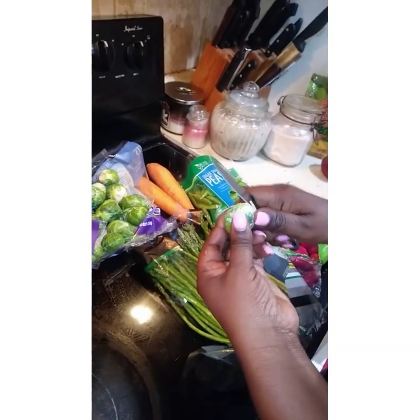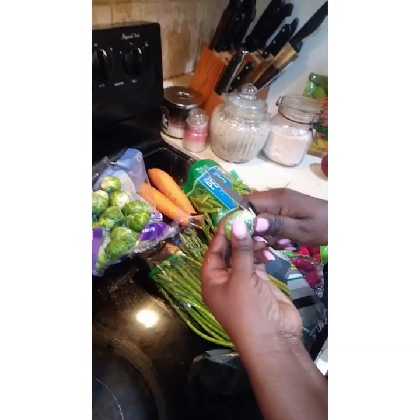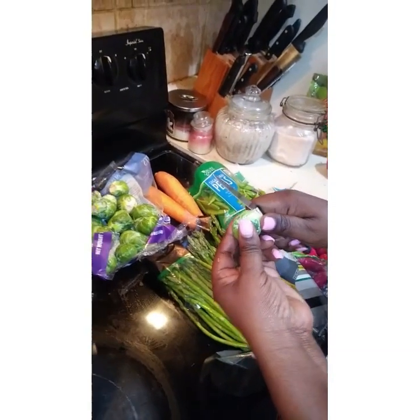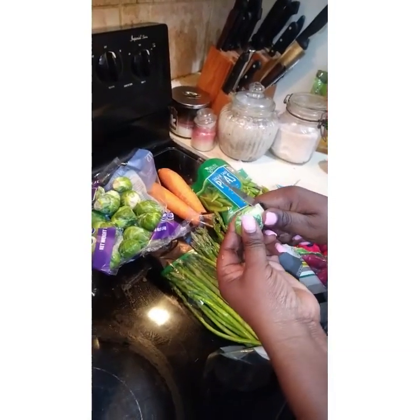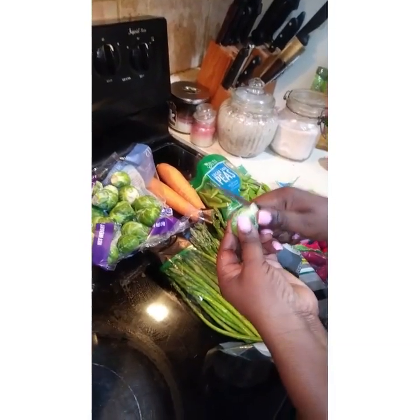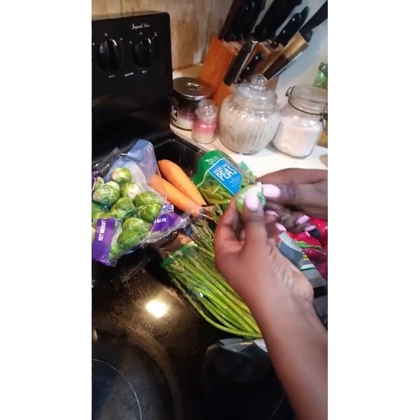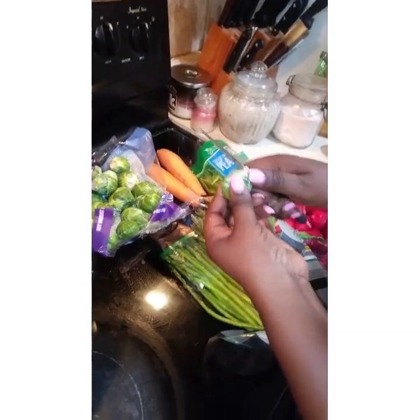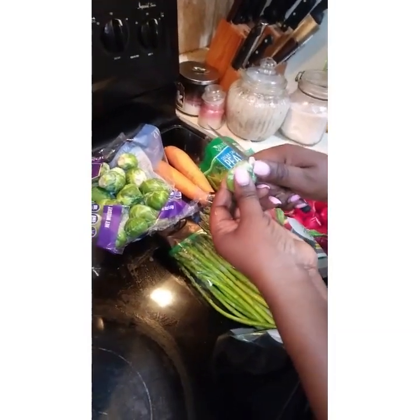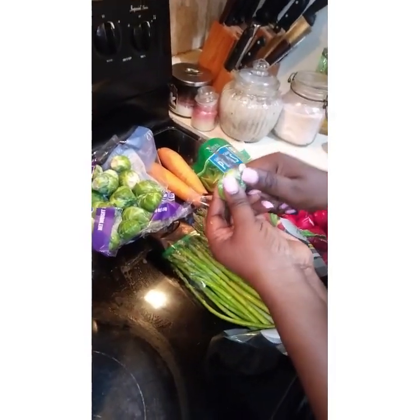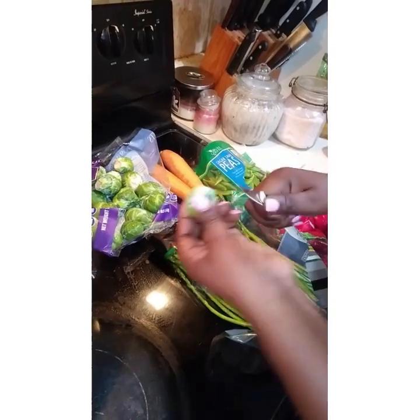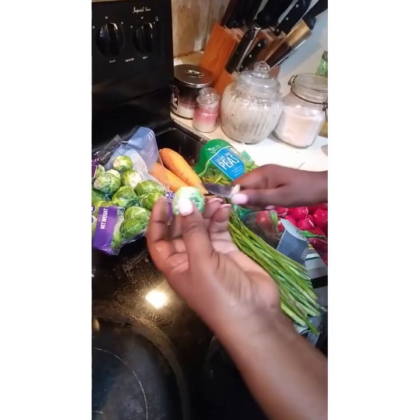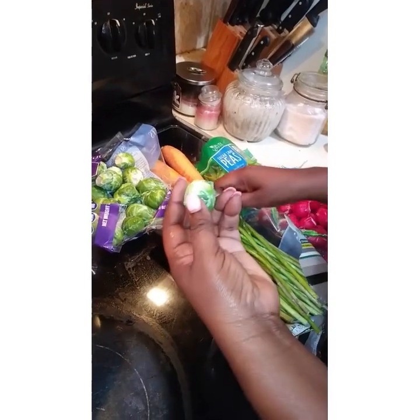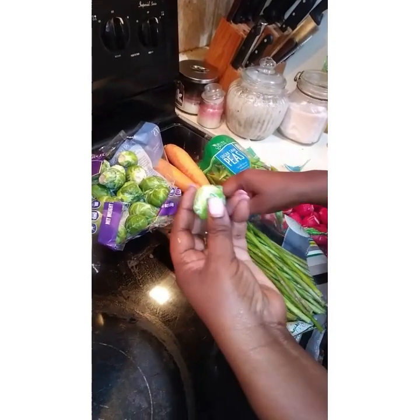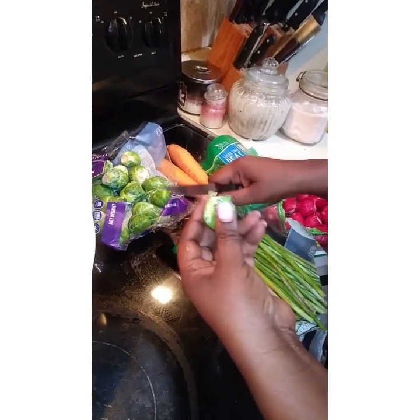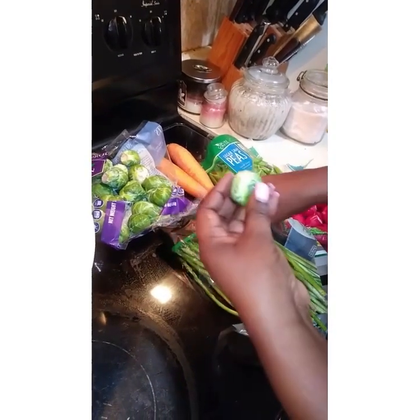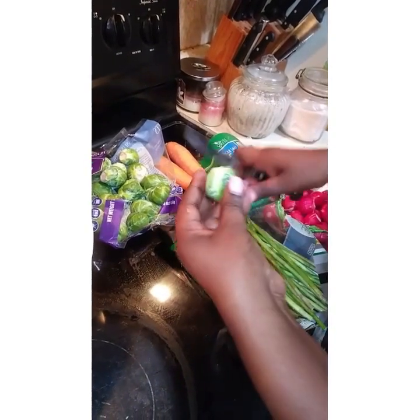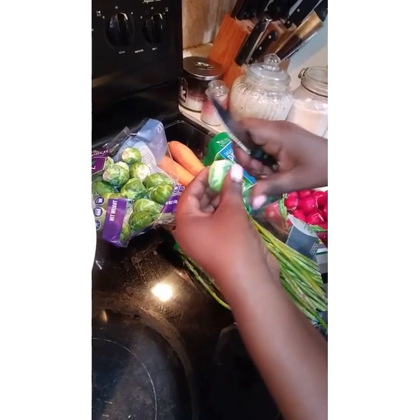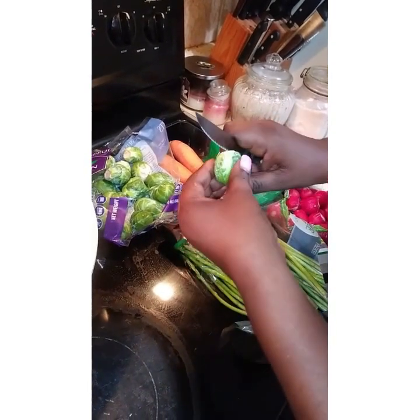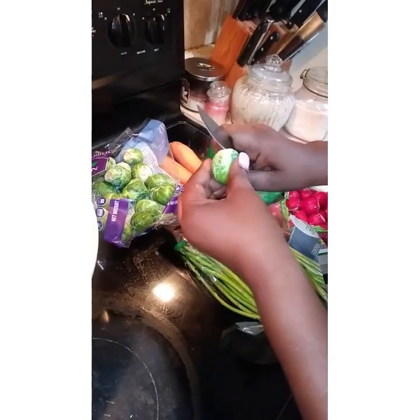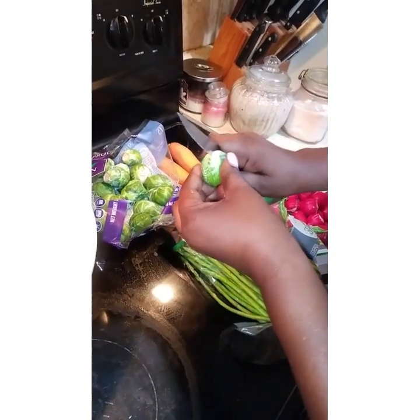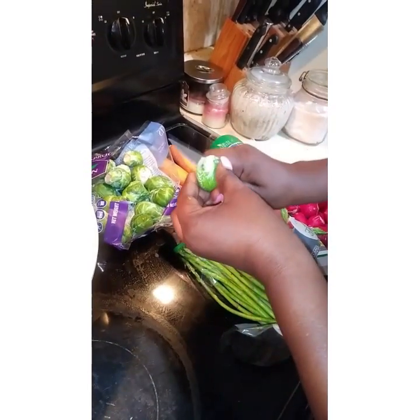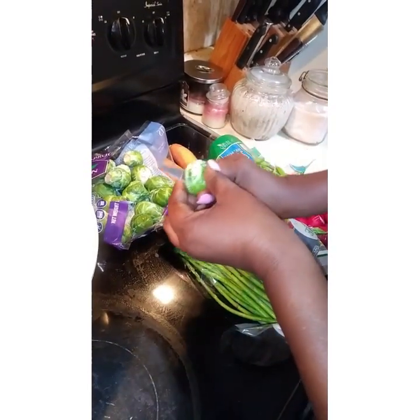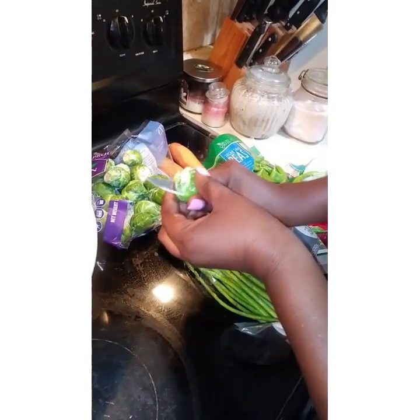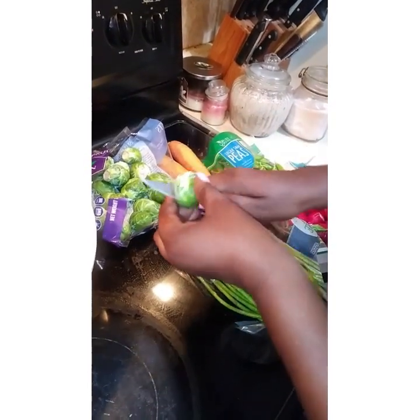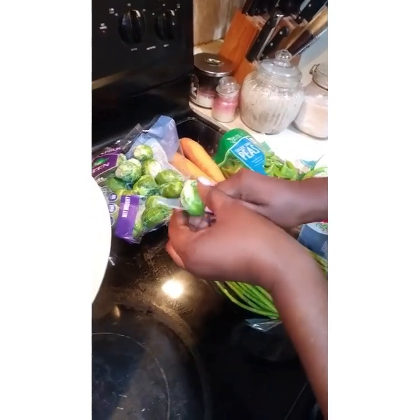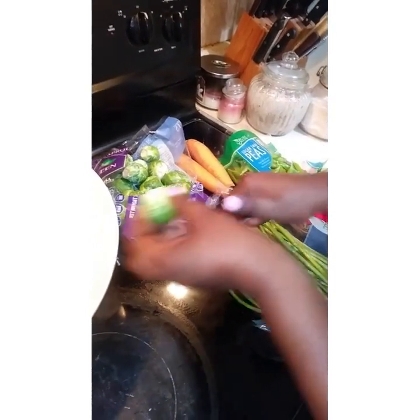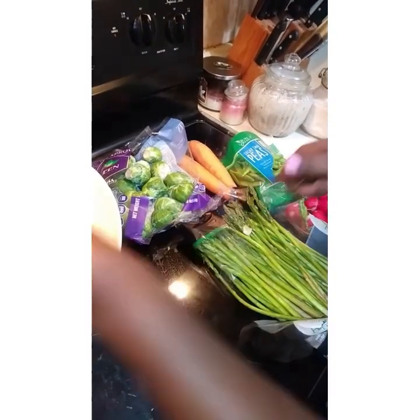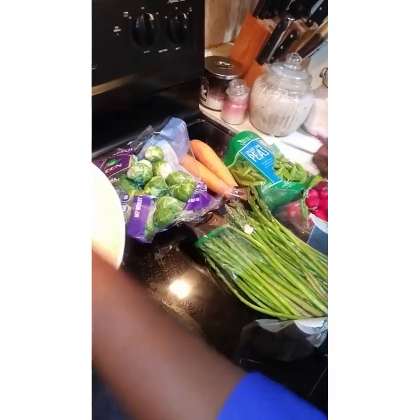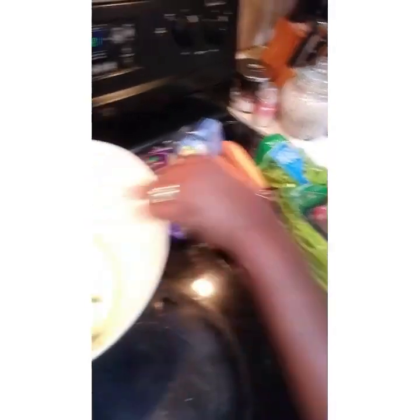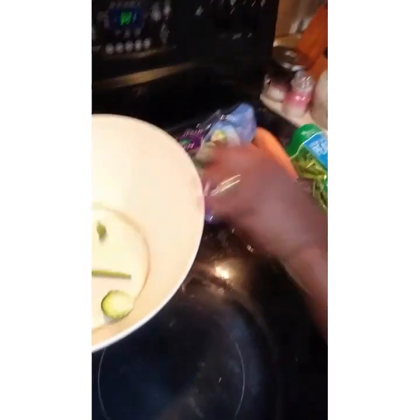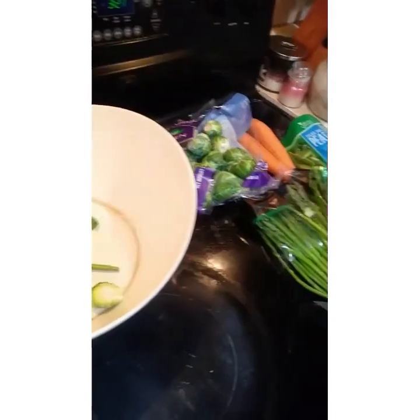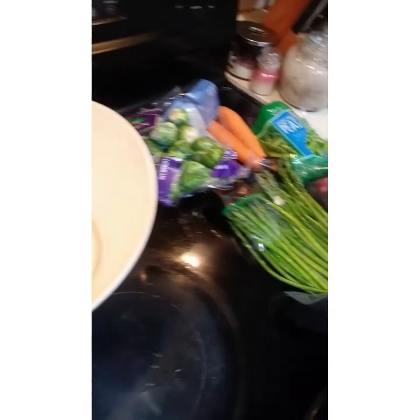I do the Brussels sprout like this. You take off the little bottom, cut it in two and put it in my bowl.